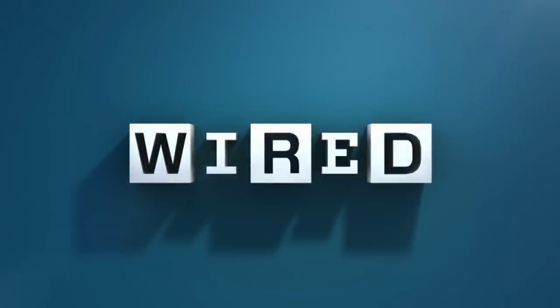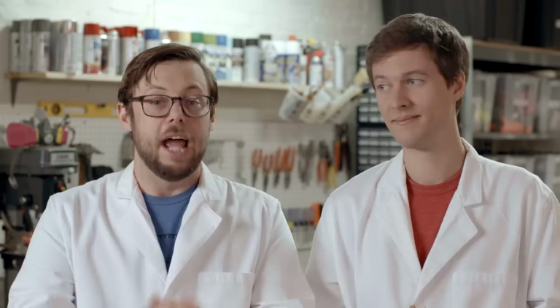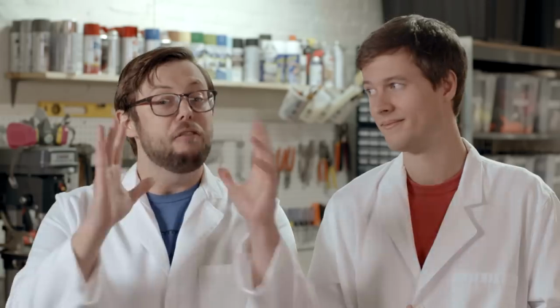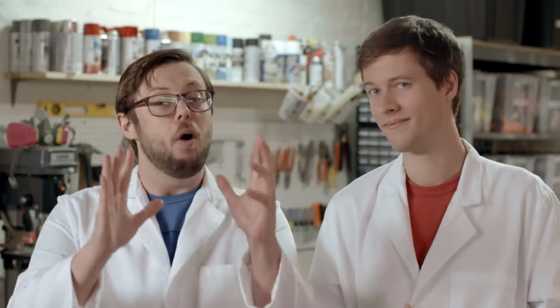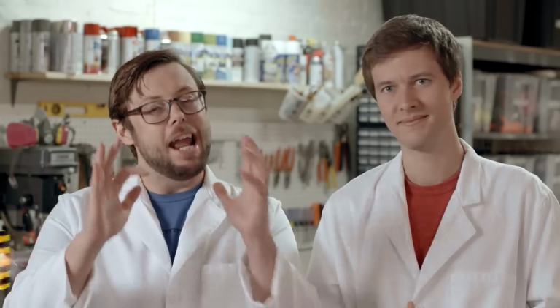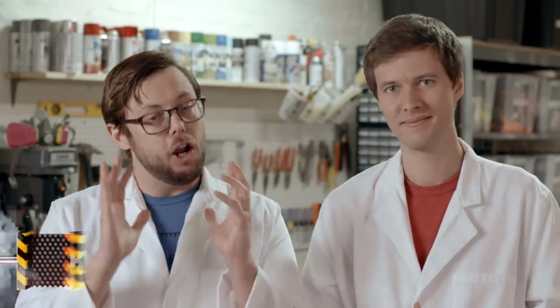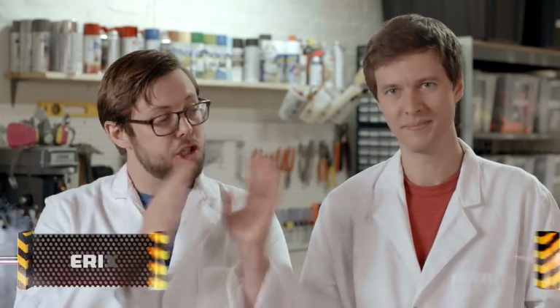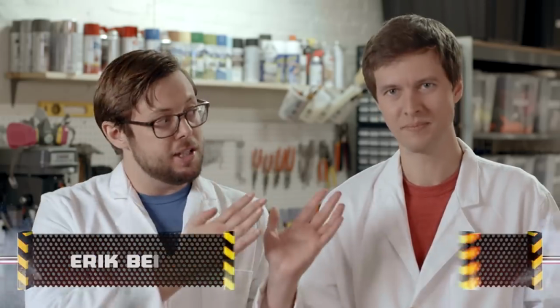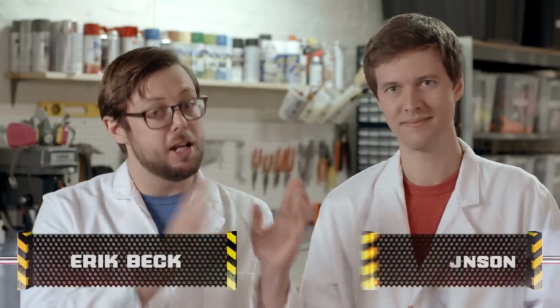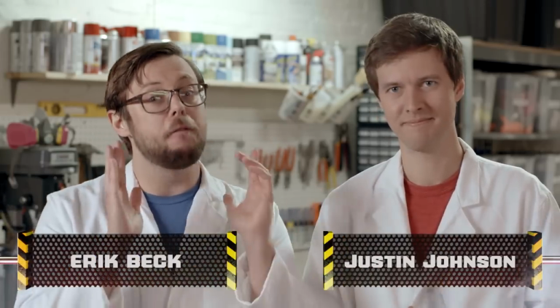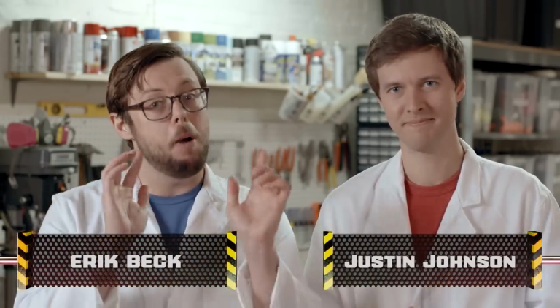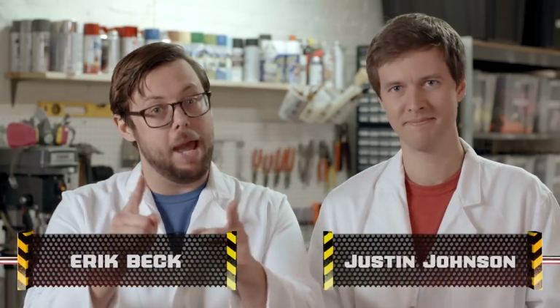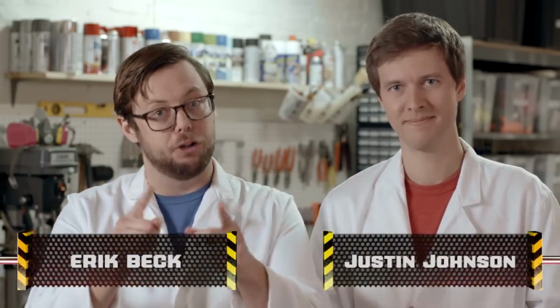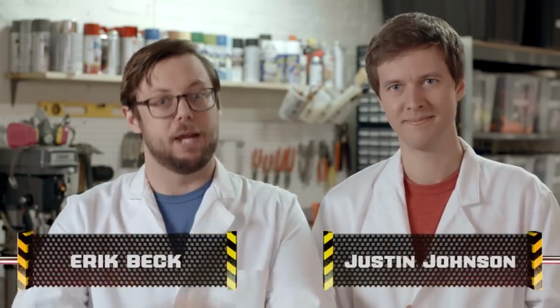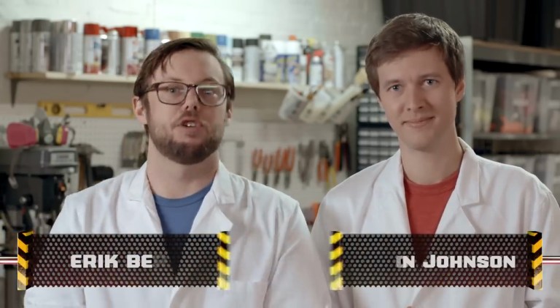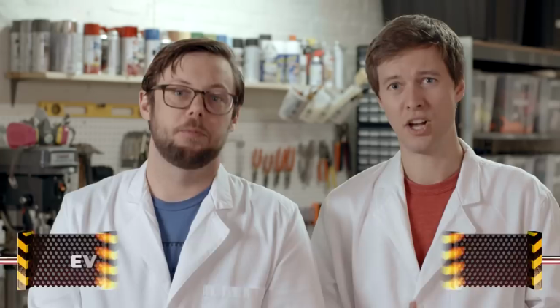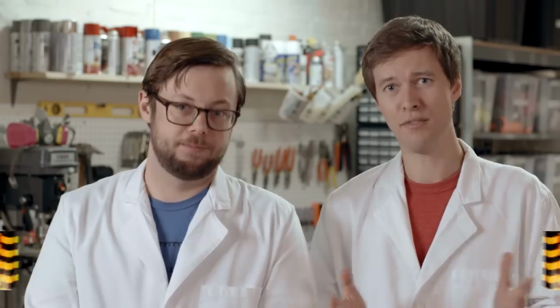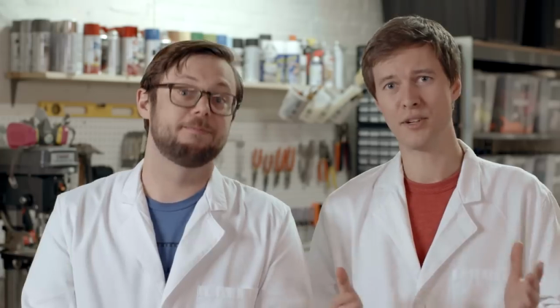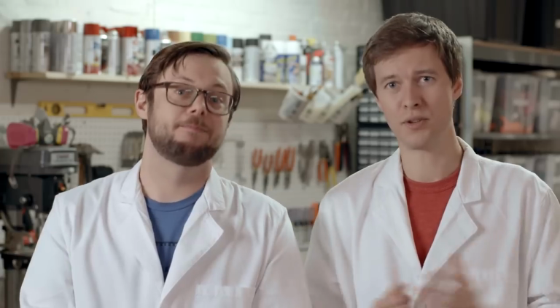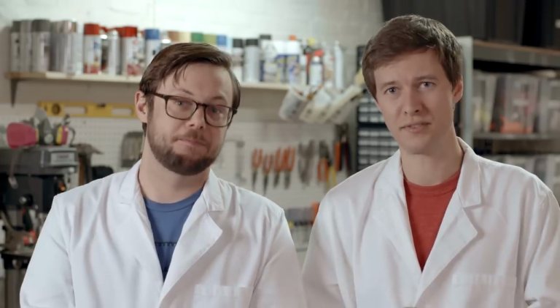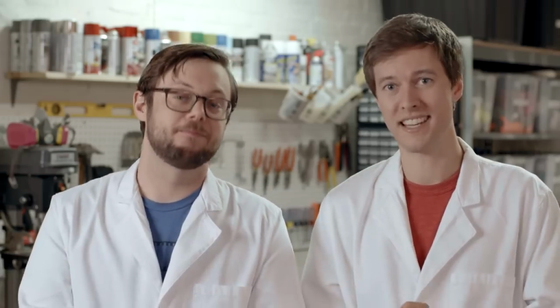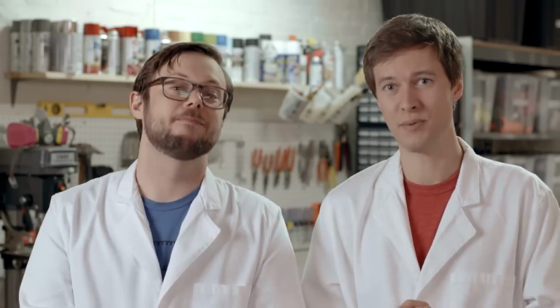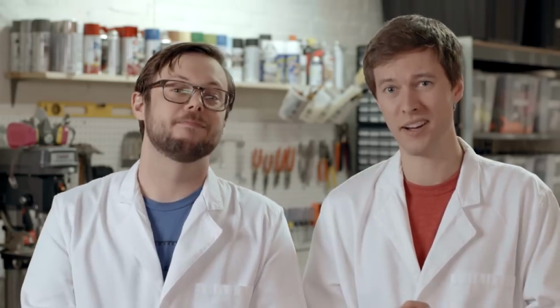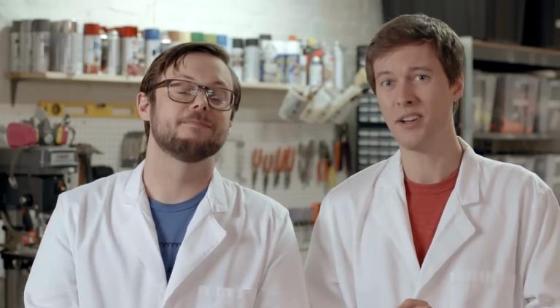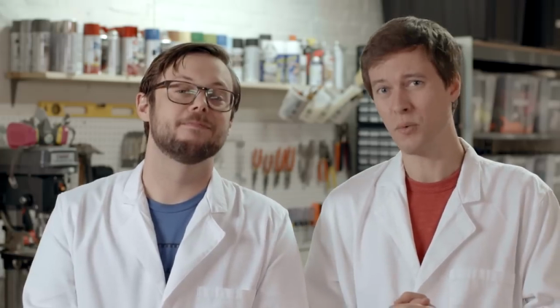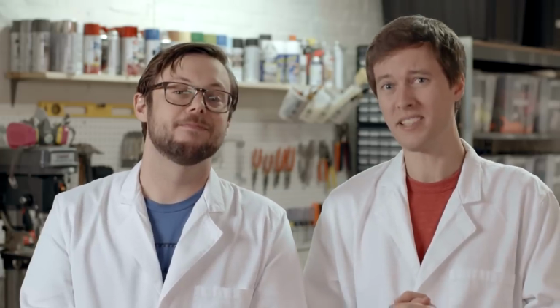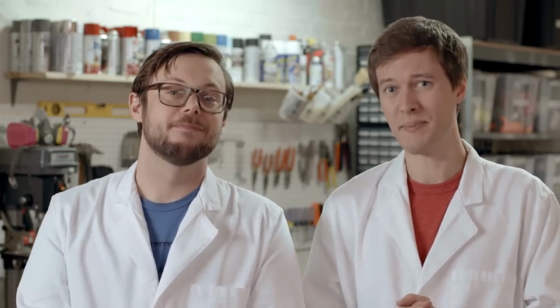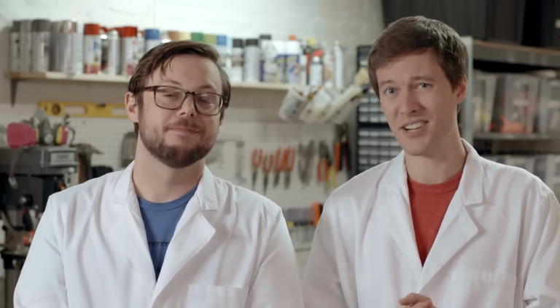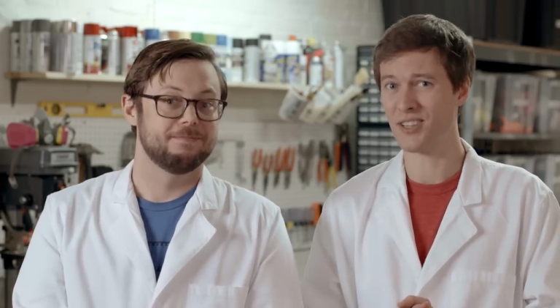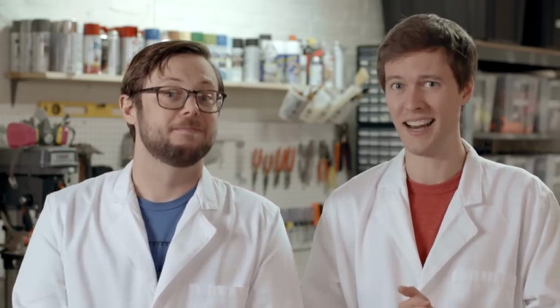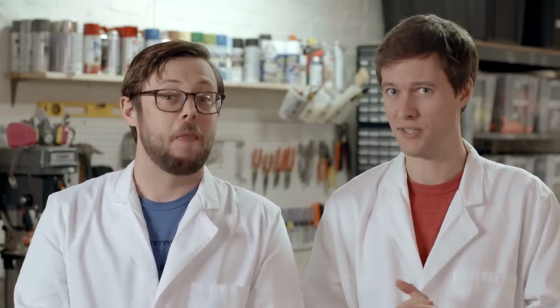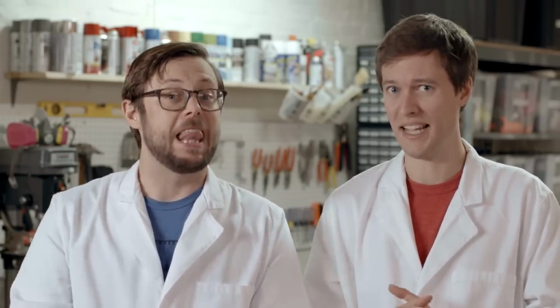Hey, everyone. Eric and Justin from Battle Damage. Over the course of season one, we smashed a lot of stuff.